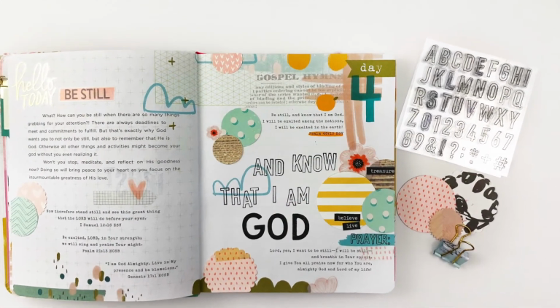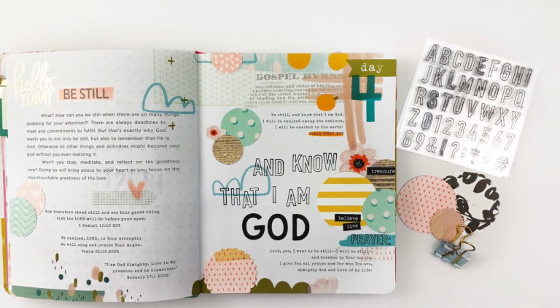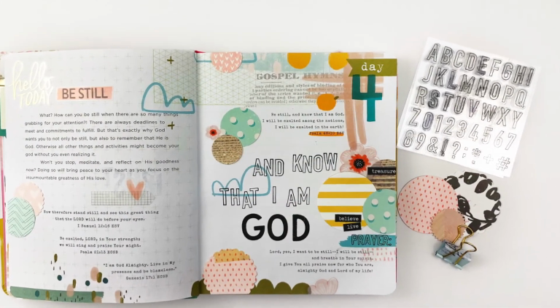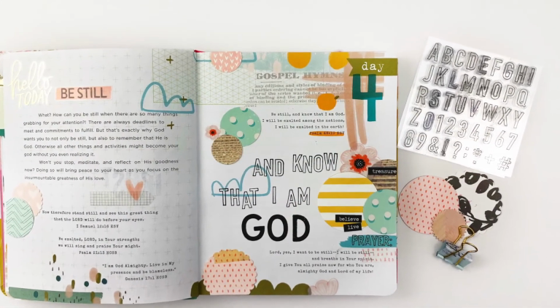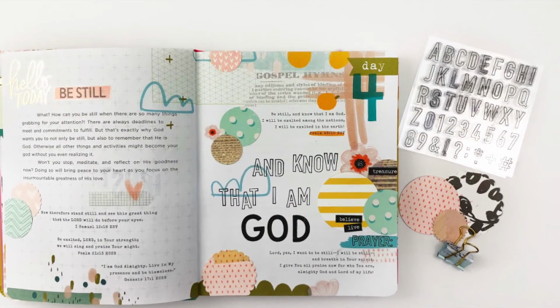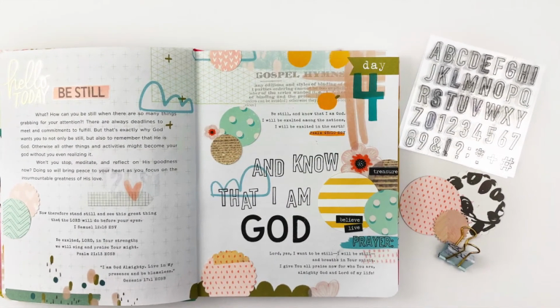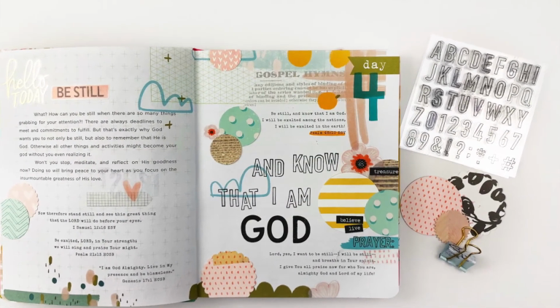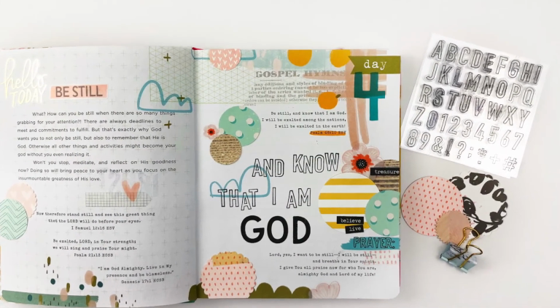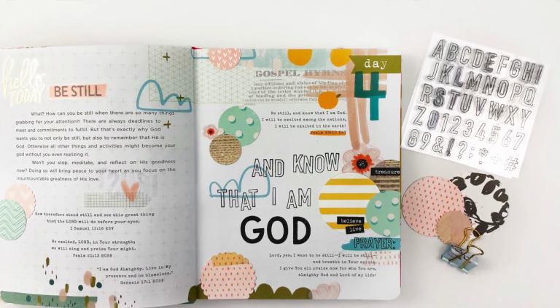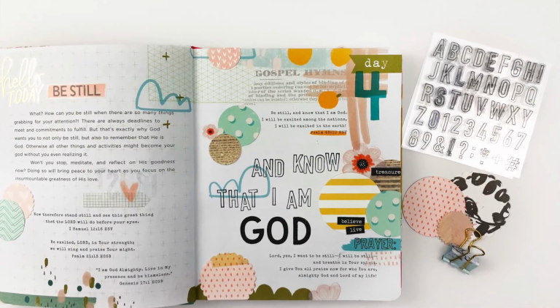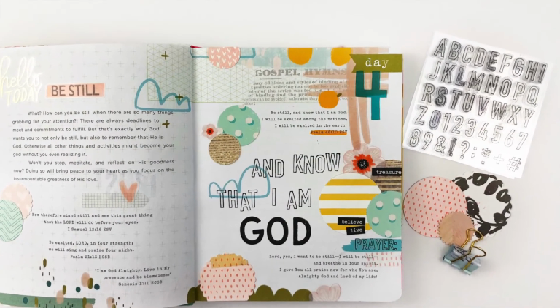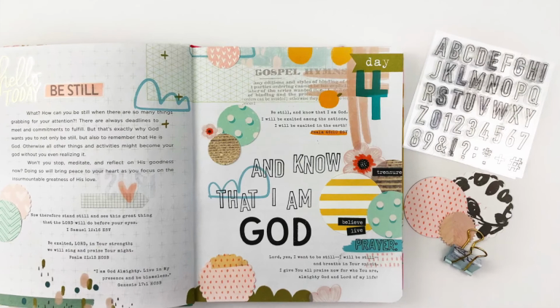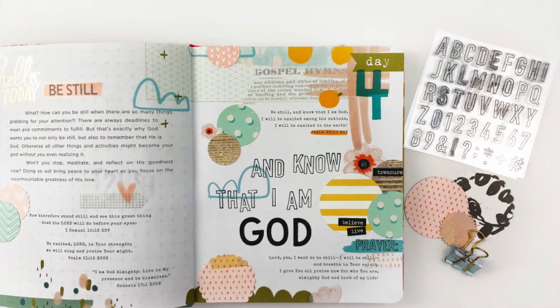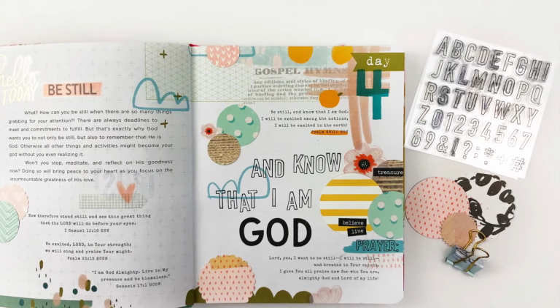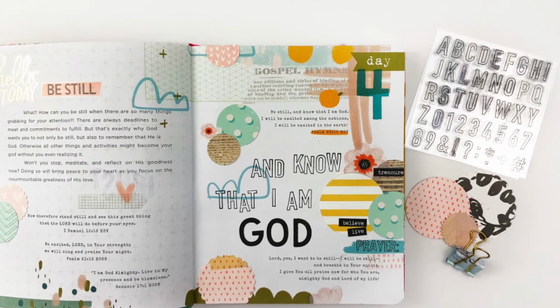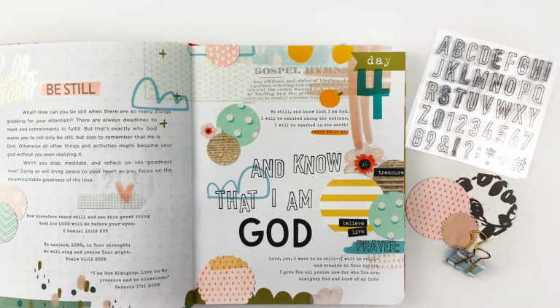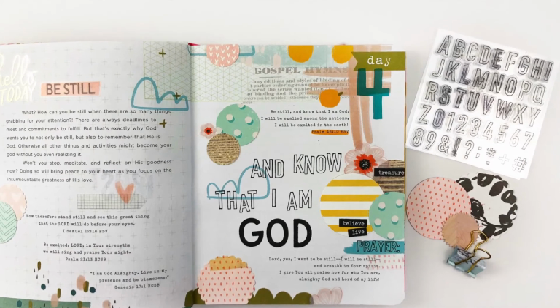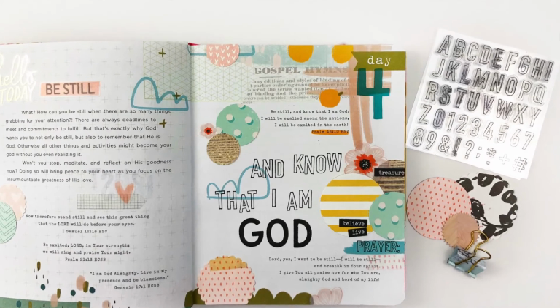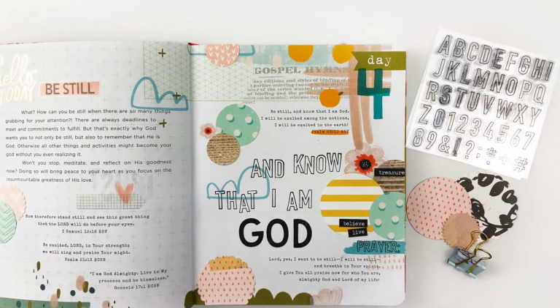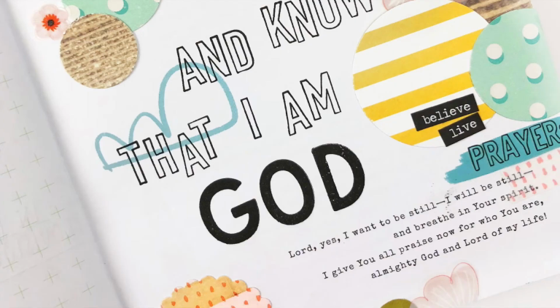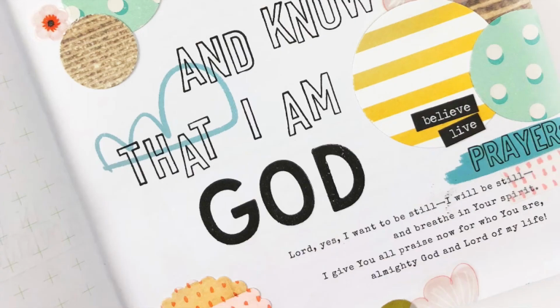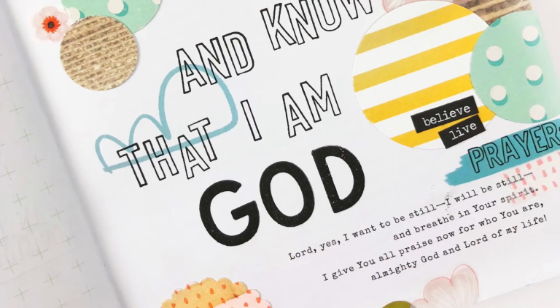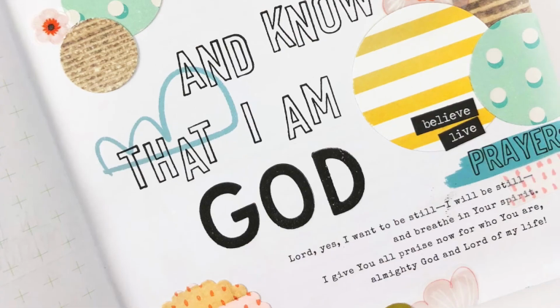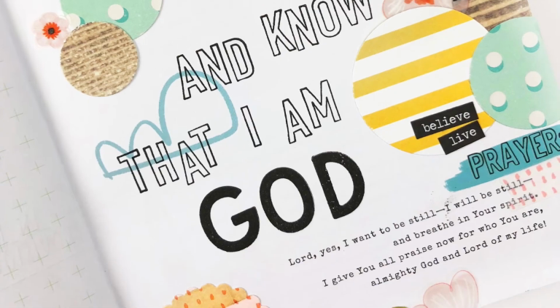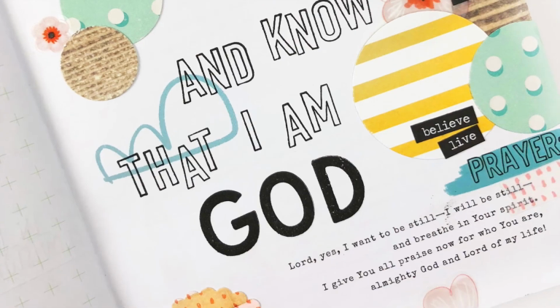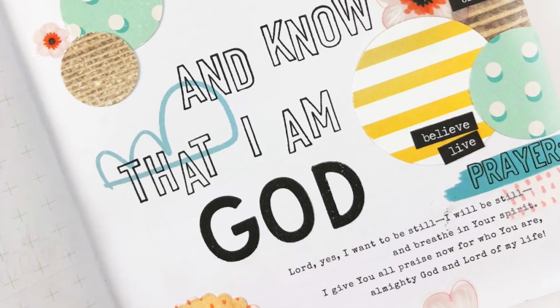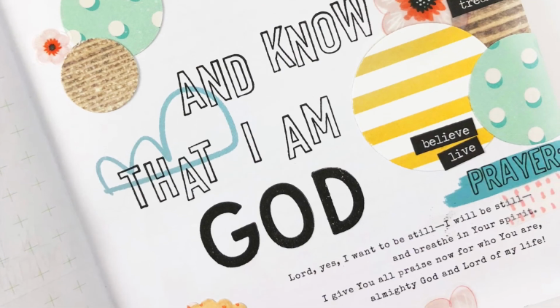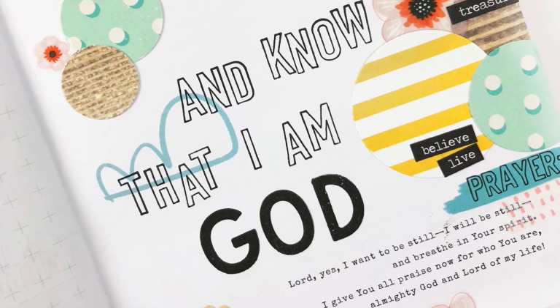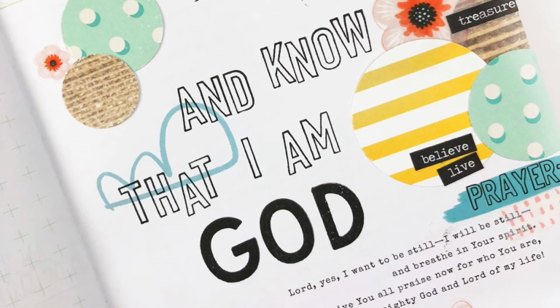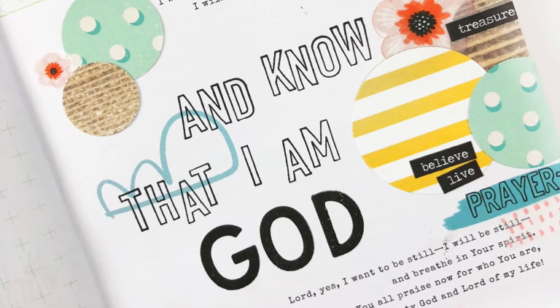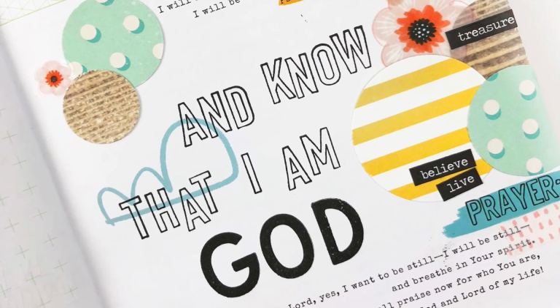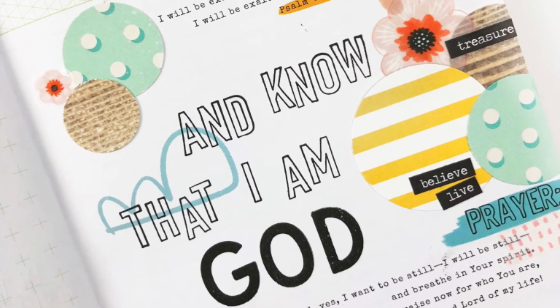I hope you guys enjoyed it. It was super simple but I hope you guys get some inspiration for your pages. Talk to you guys soon, bye!